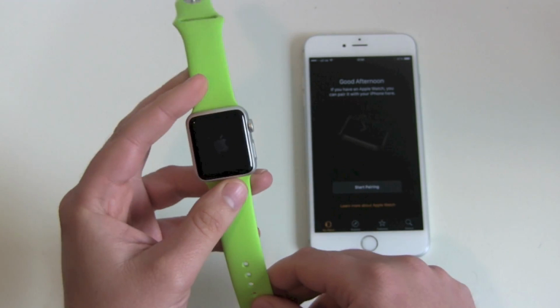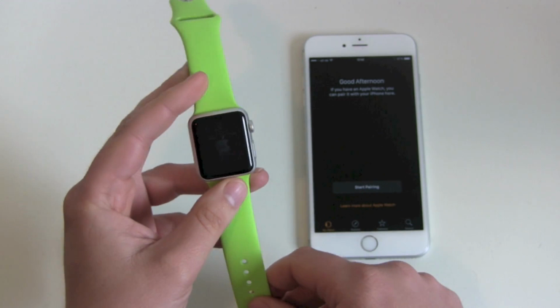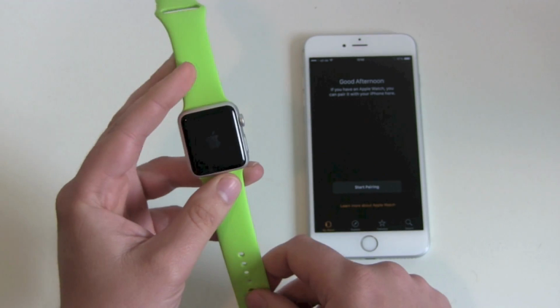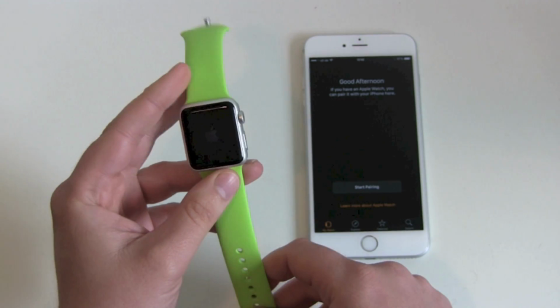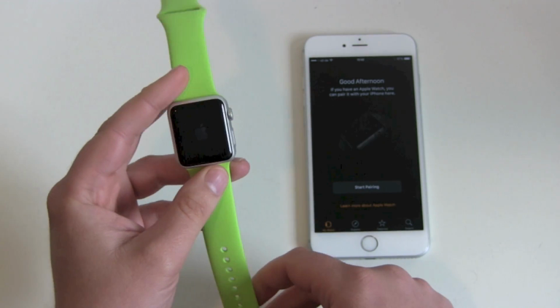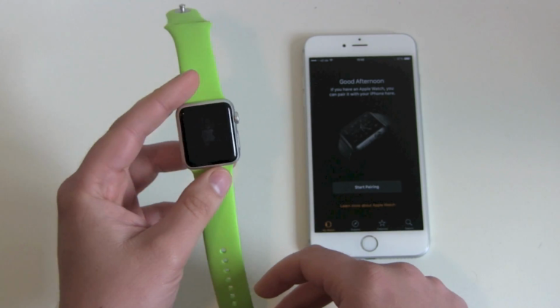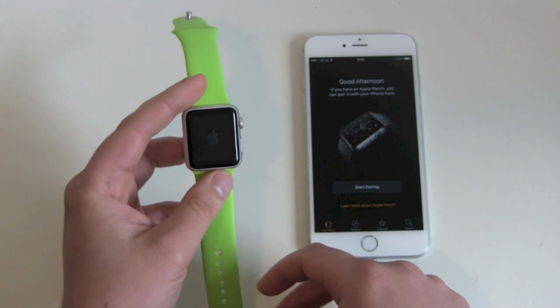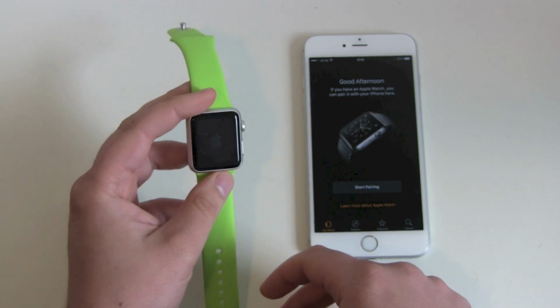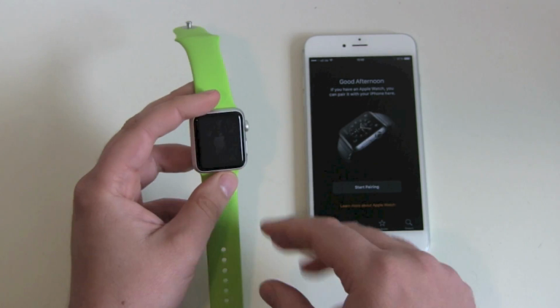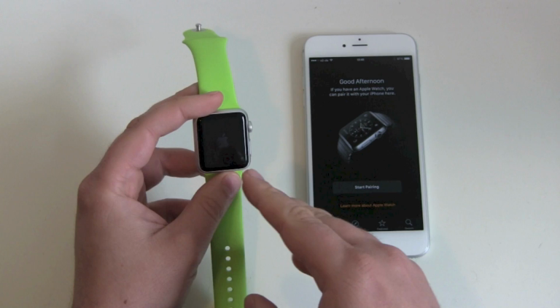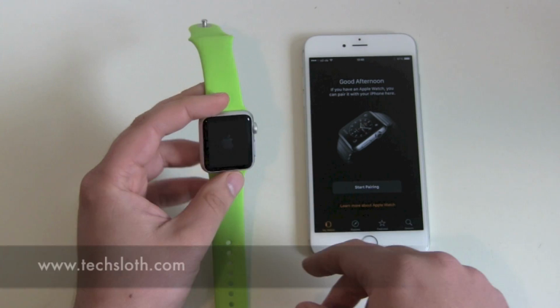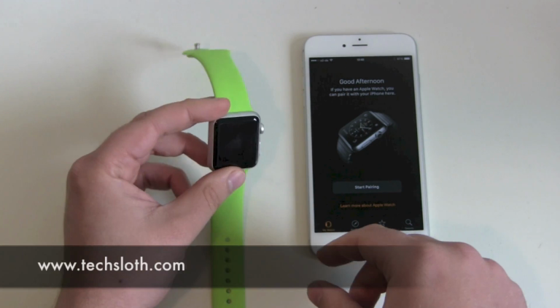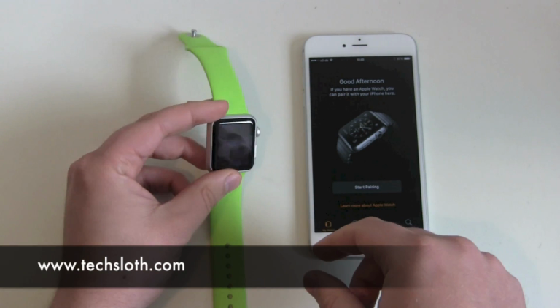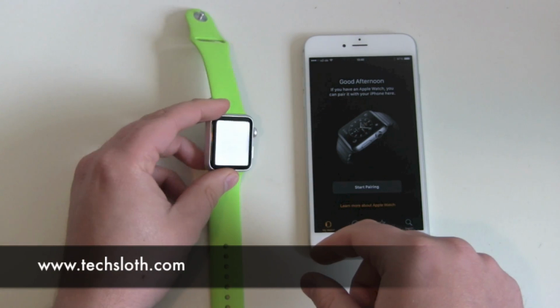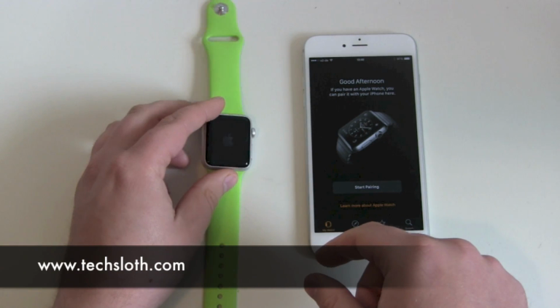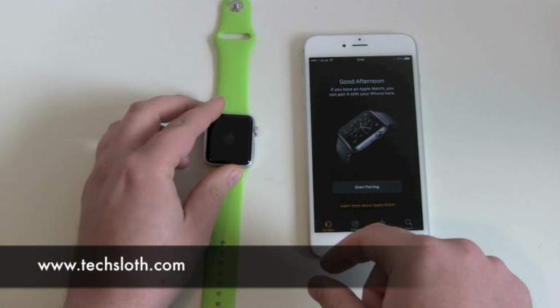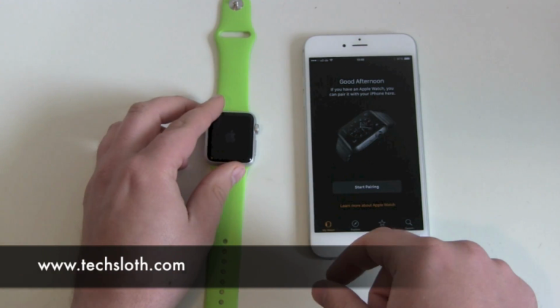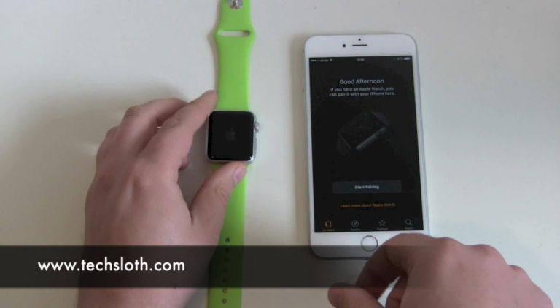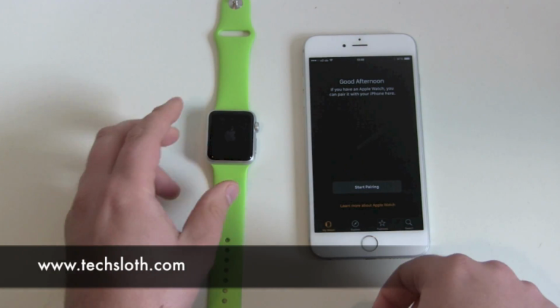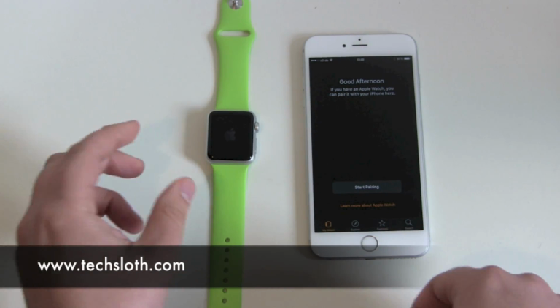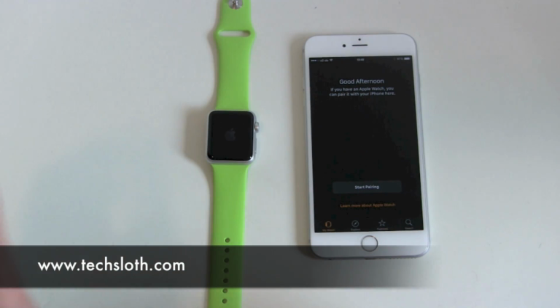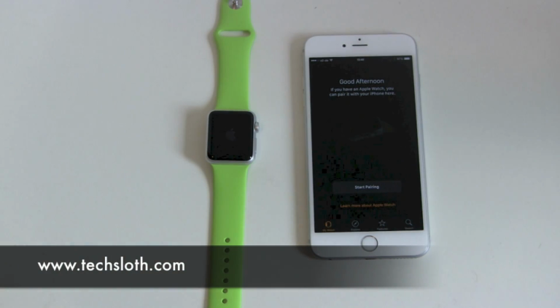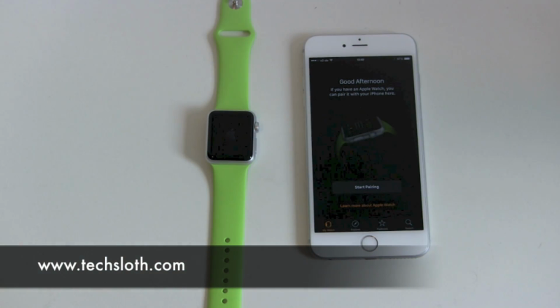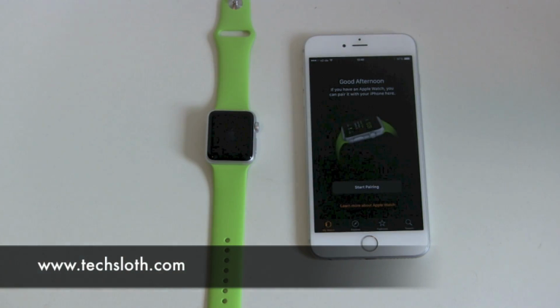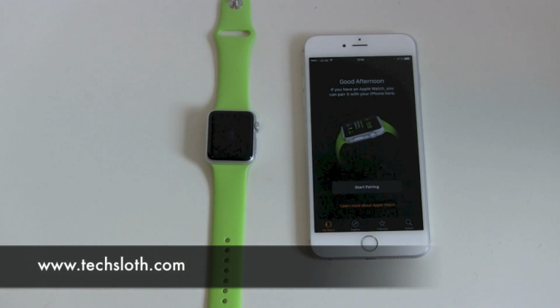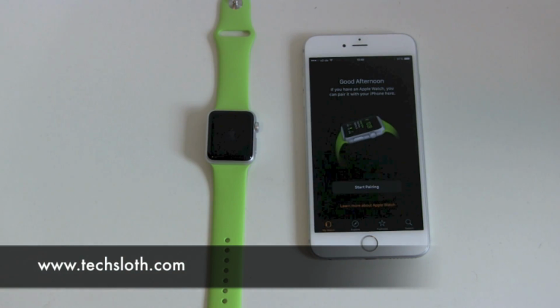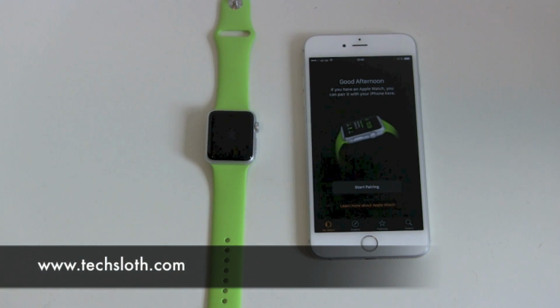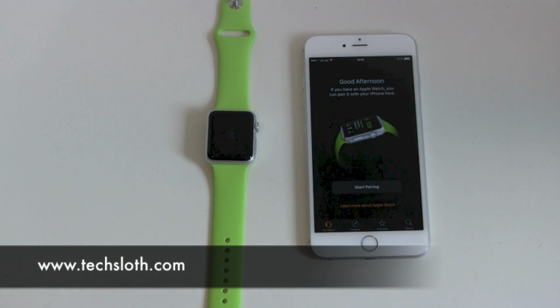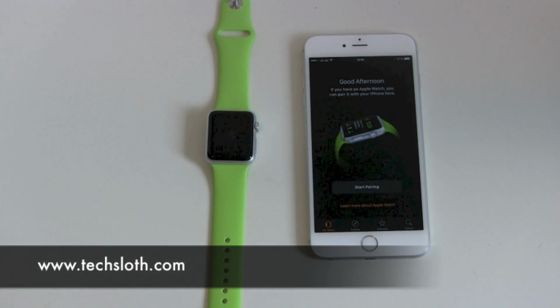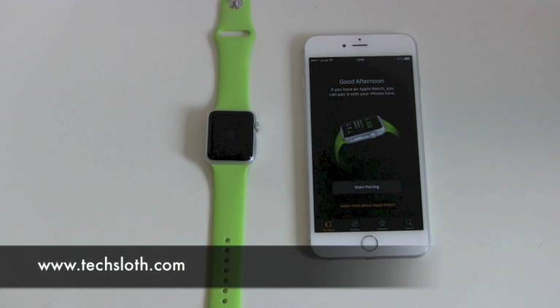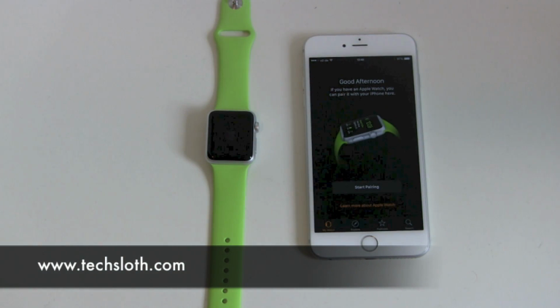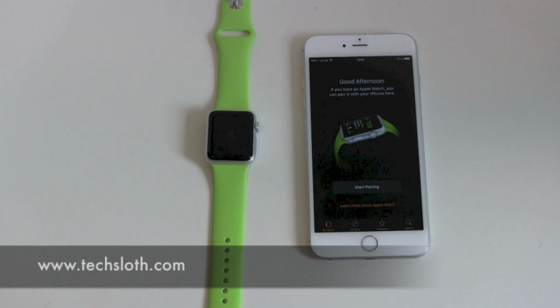So this is how to reset and delete all the stuff sitting on your Apple Watch. Thank you guys for watching and I'll see you in the next video. Bye!